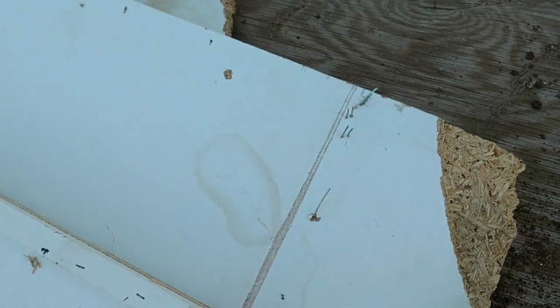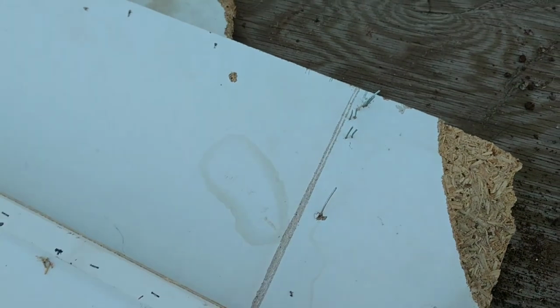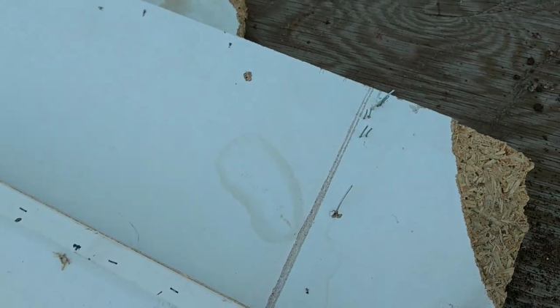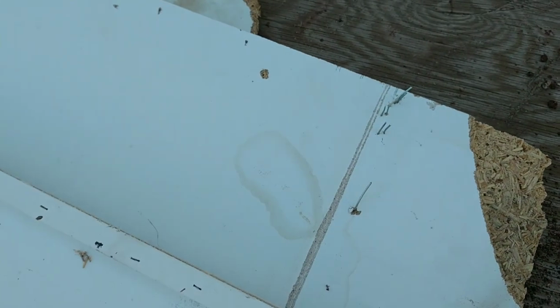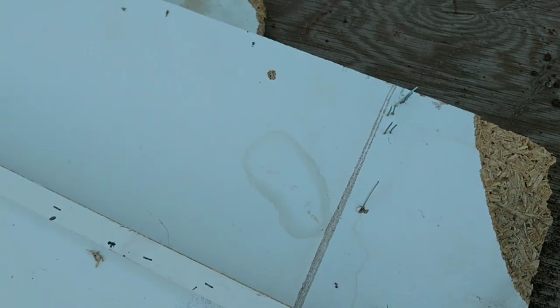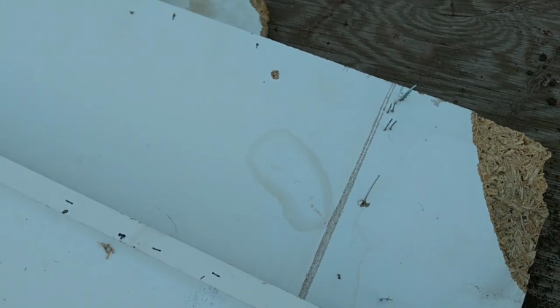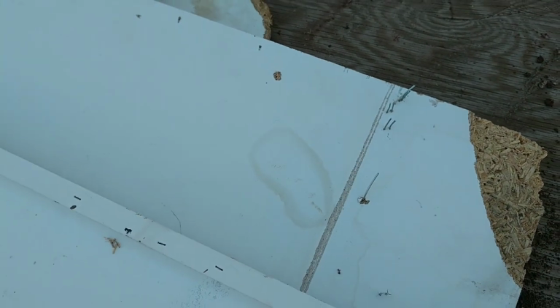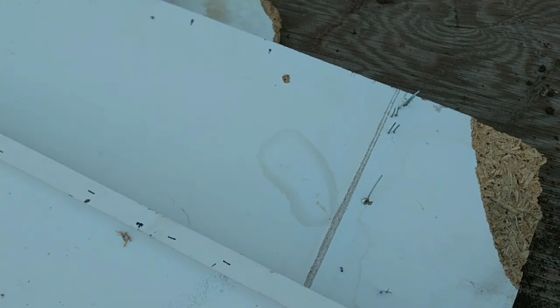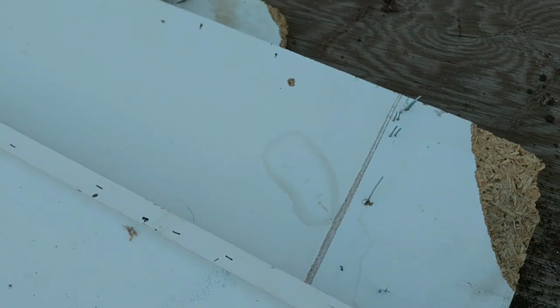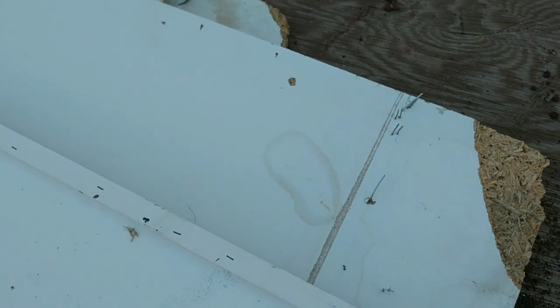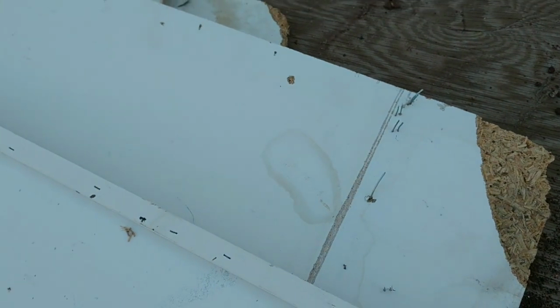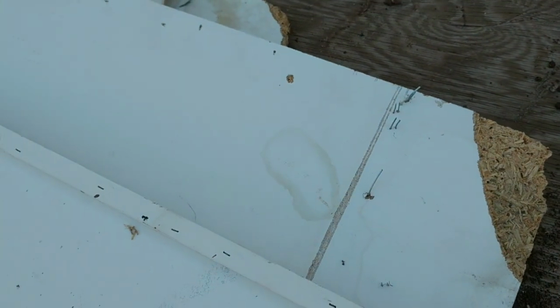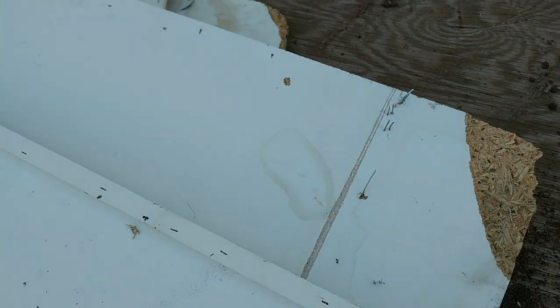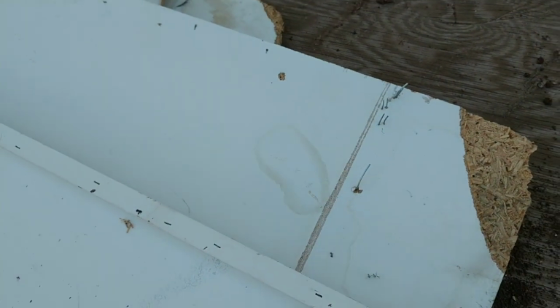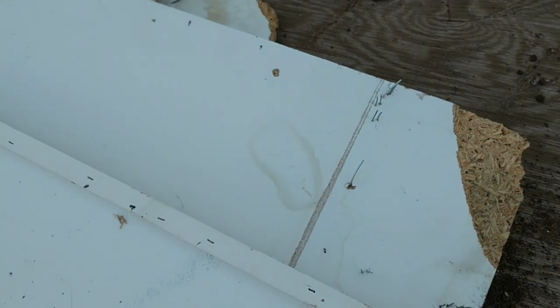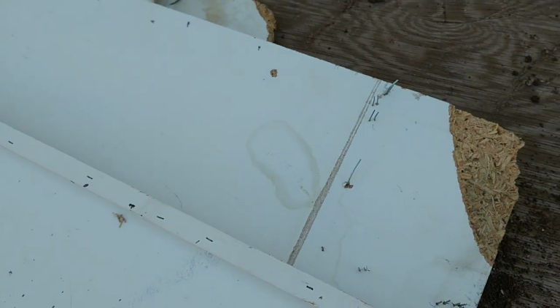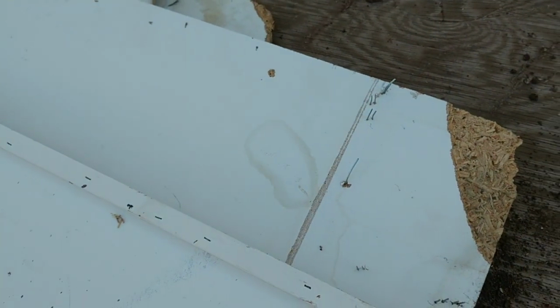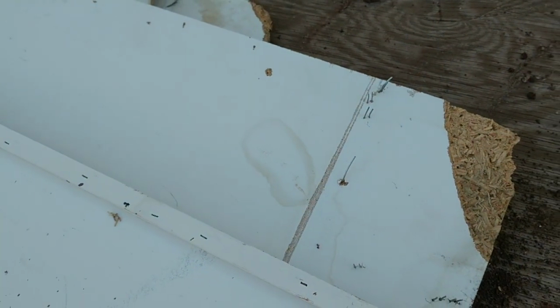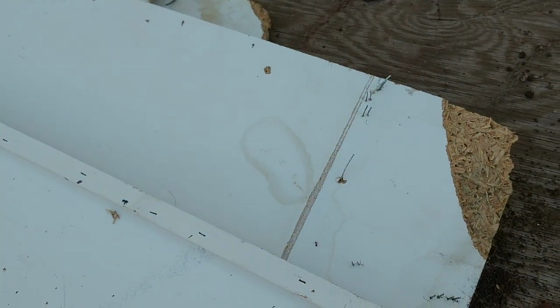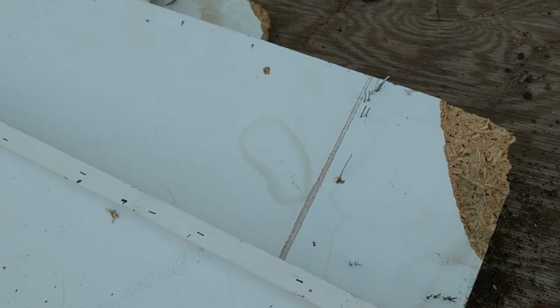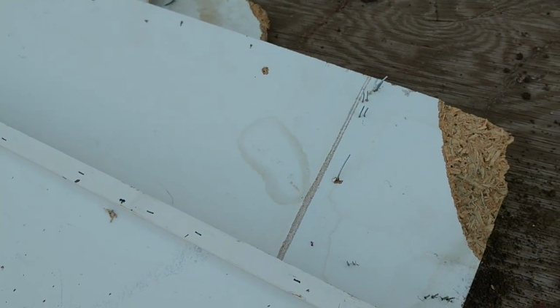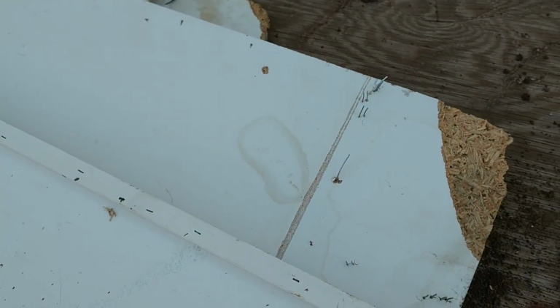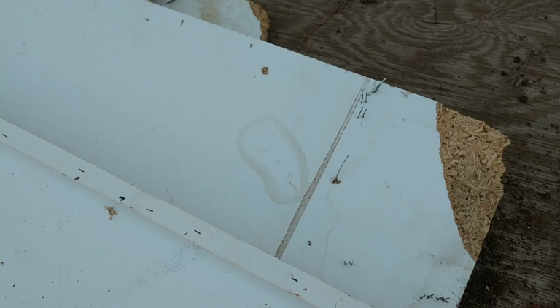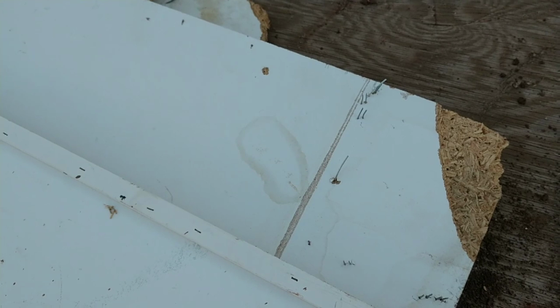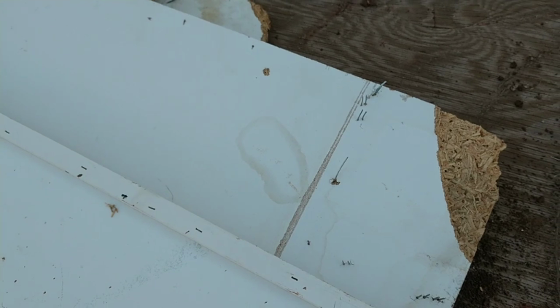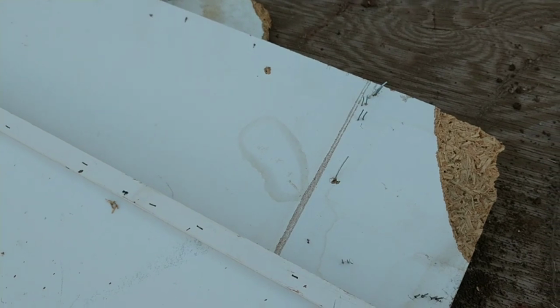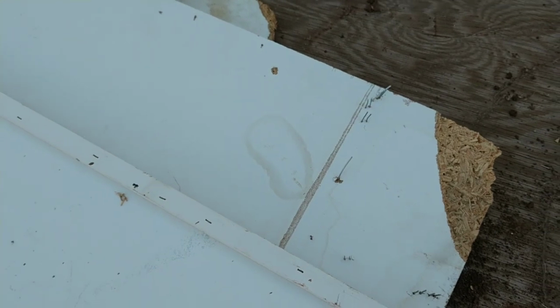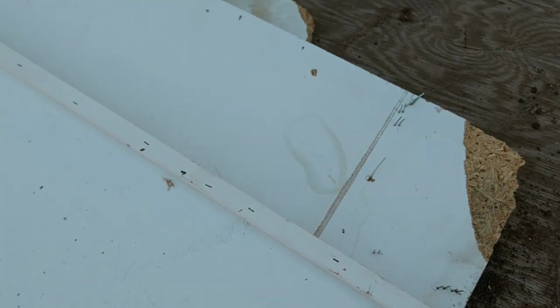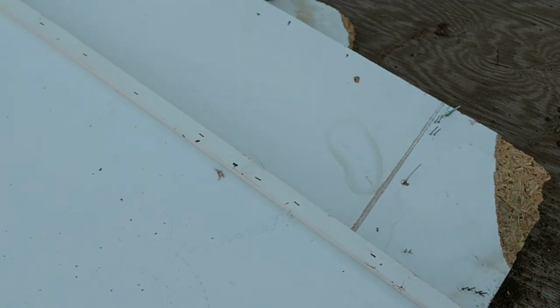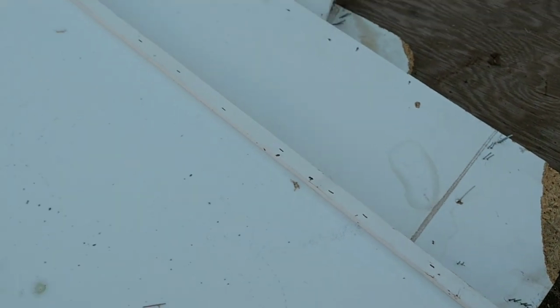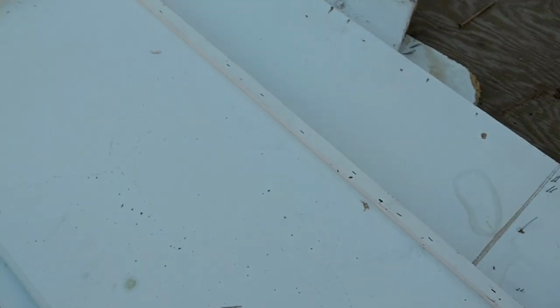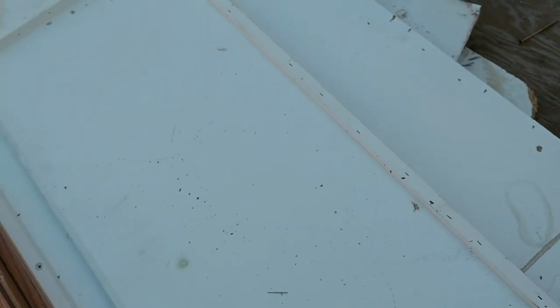Since we are reusing items, it's always best to clean up your surfaces of screws or nails before you get started. Two reasons: you don't poke yourself, and the second reason is they could be stuck in there that you didn't see and poke an animal.